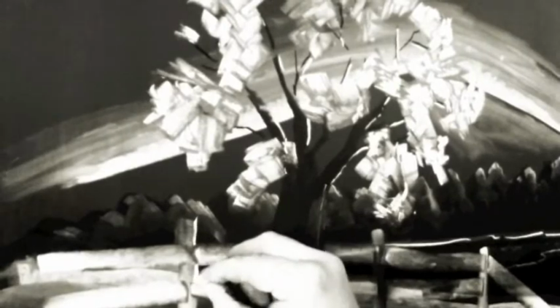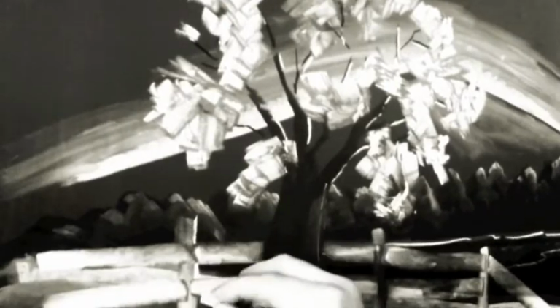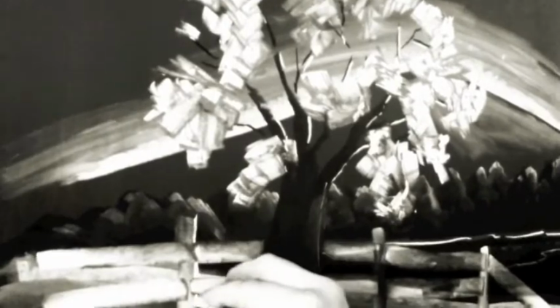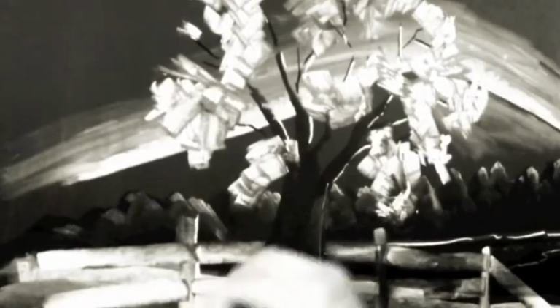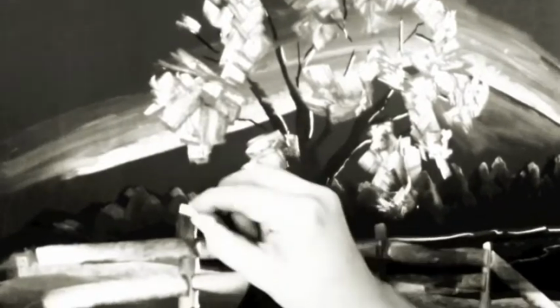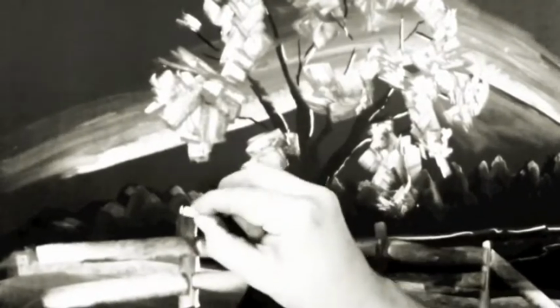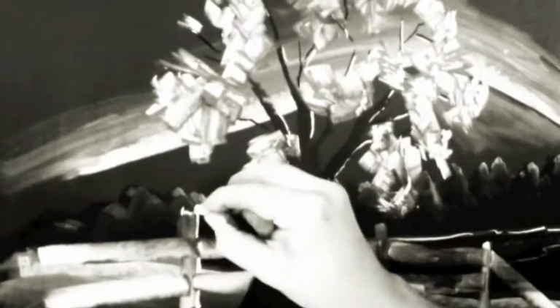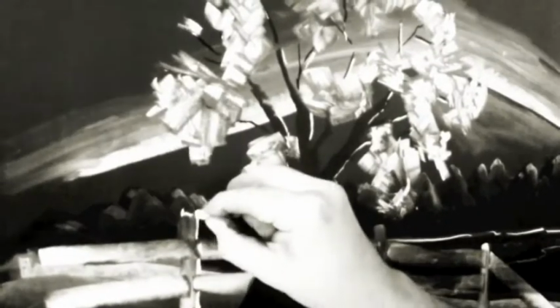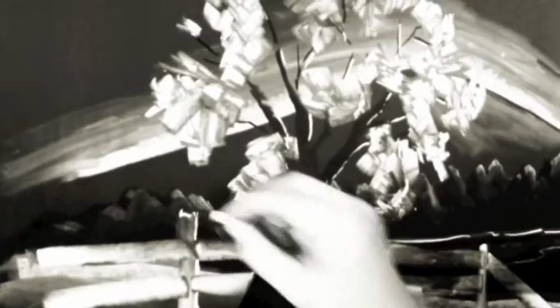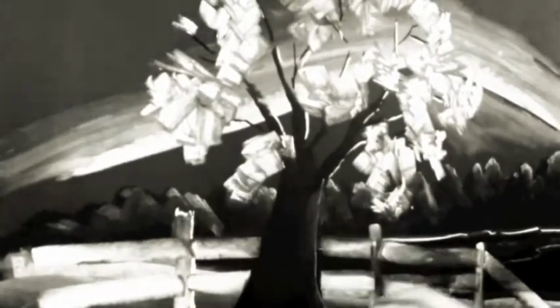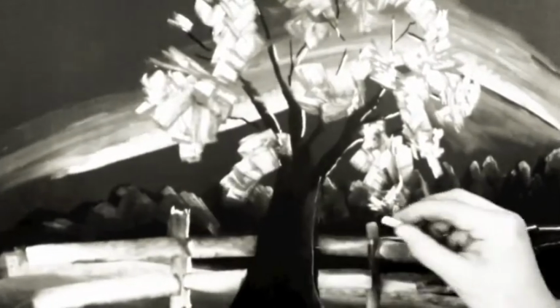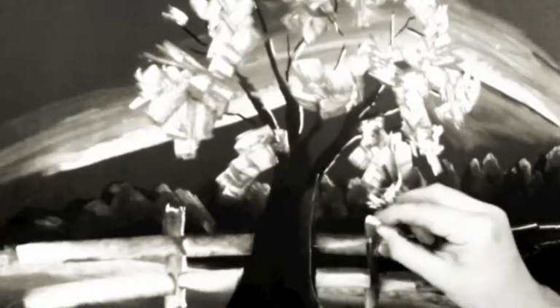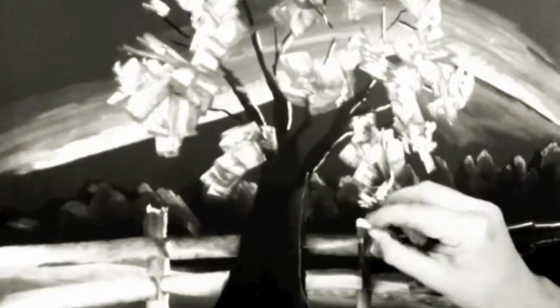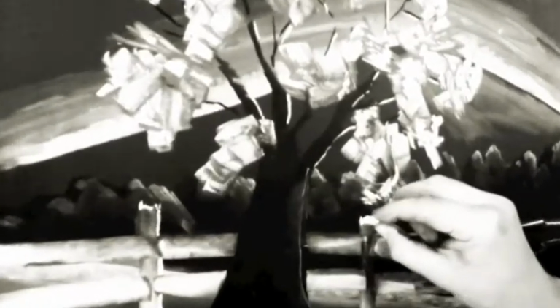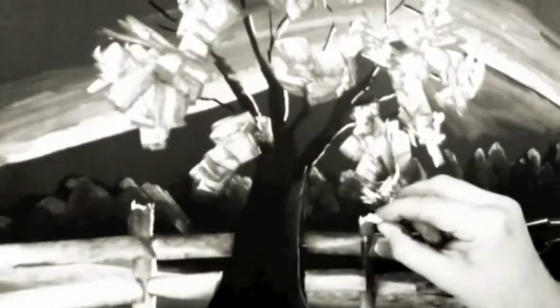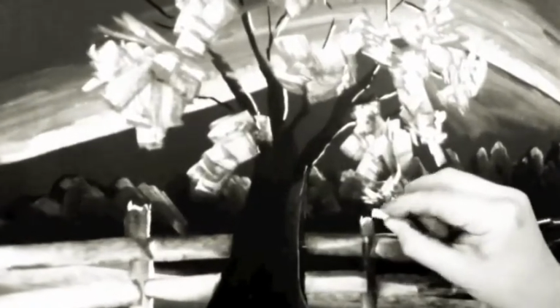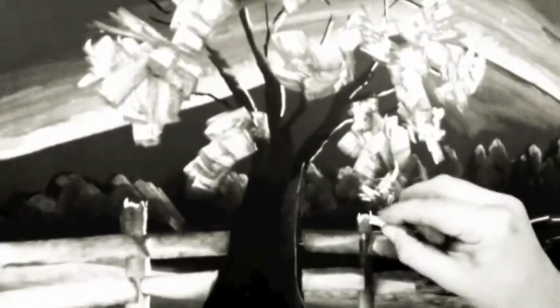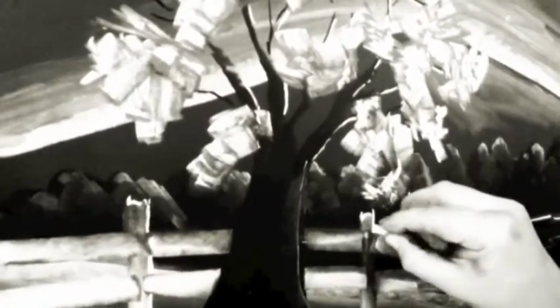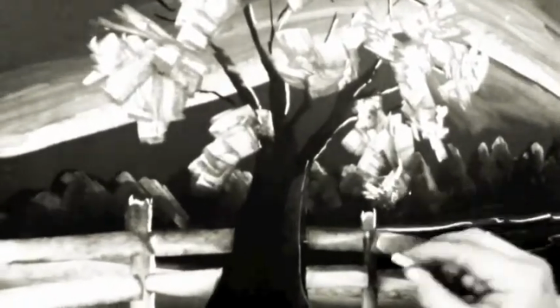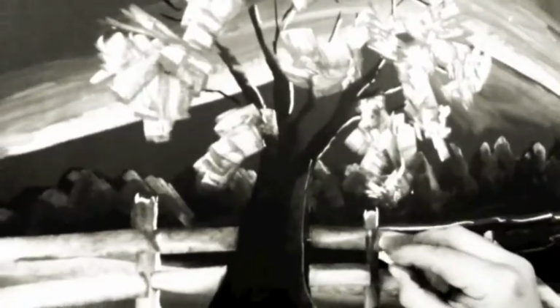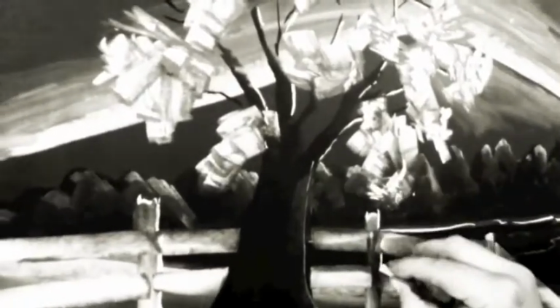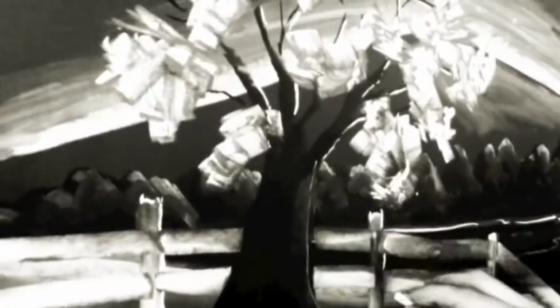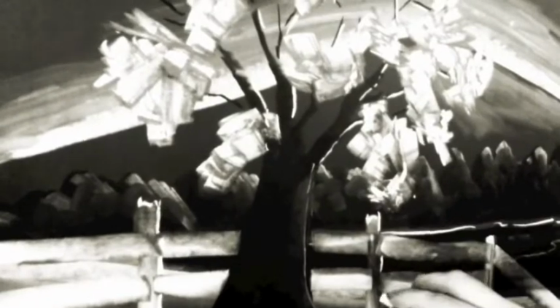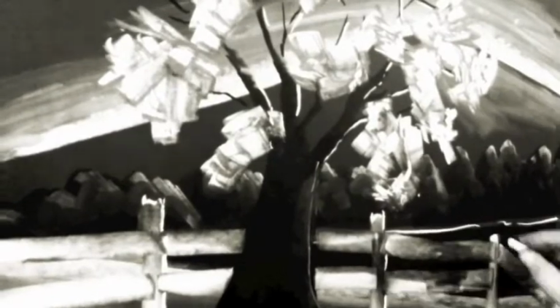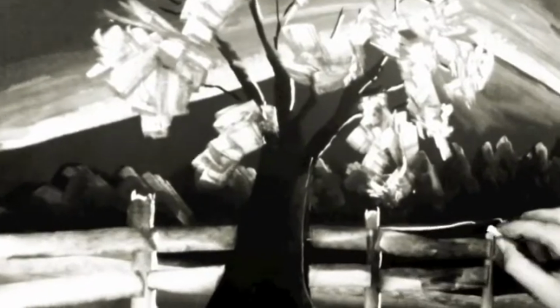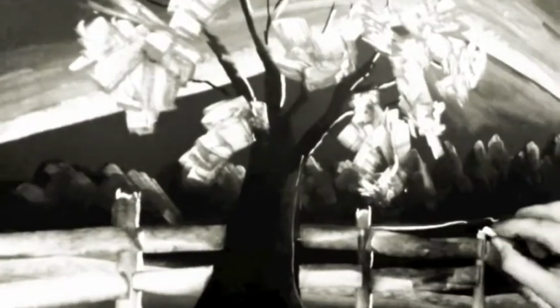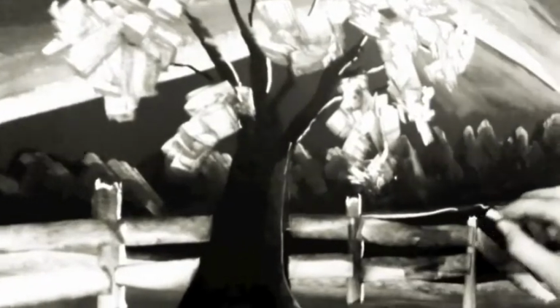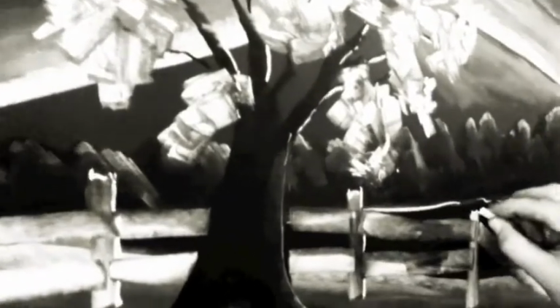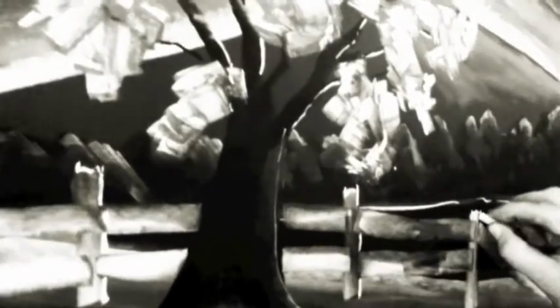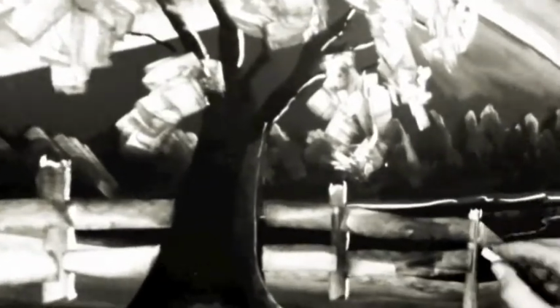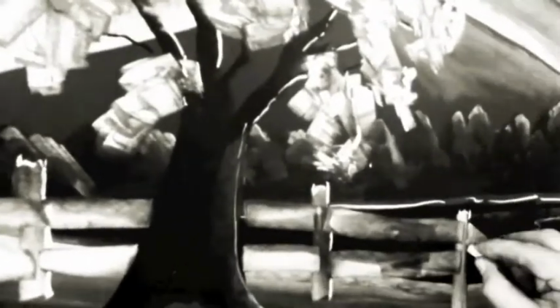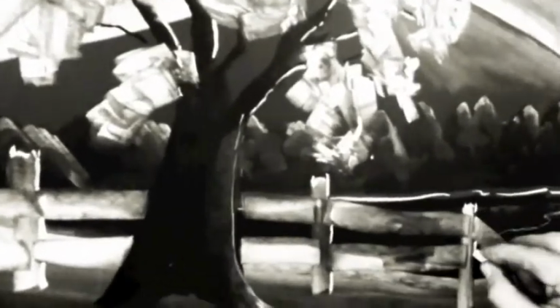When adding highlights to the fence, remember that our light source is on the right side. So we'll get just the top and the right side of everything here.